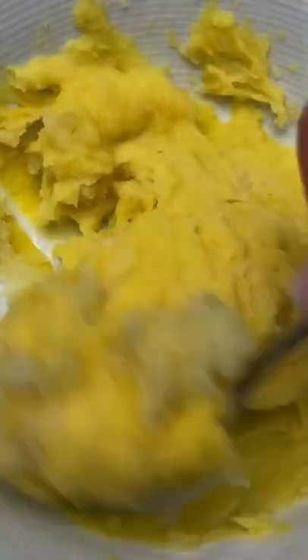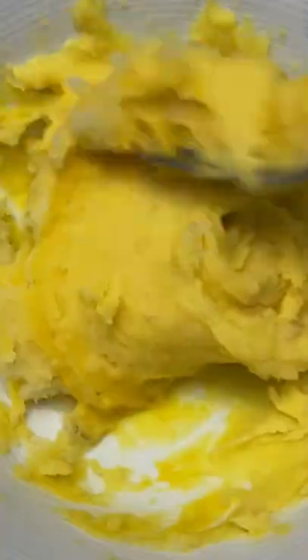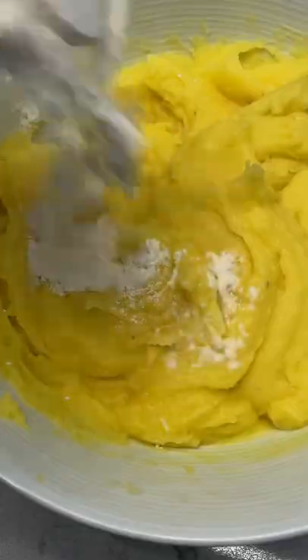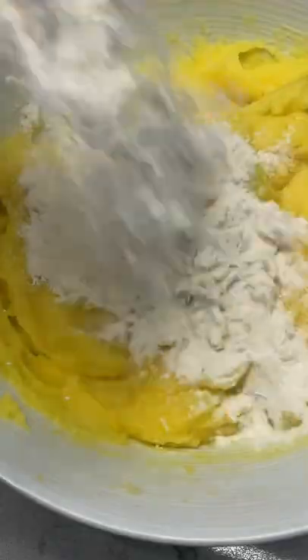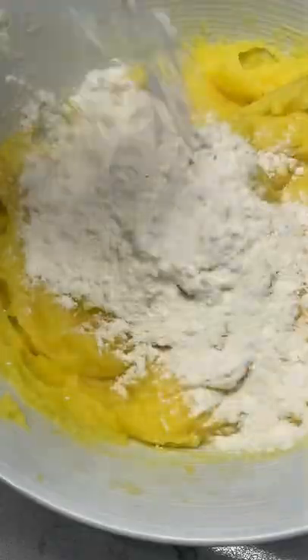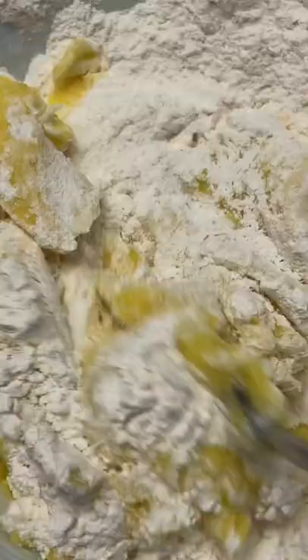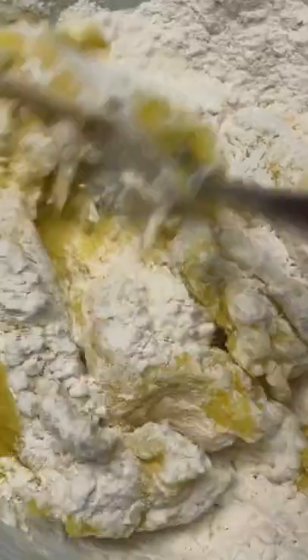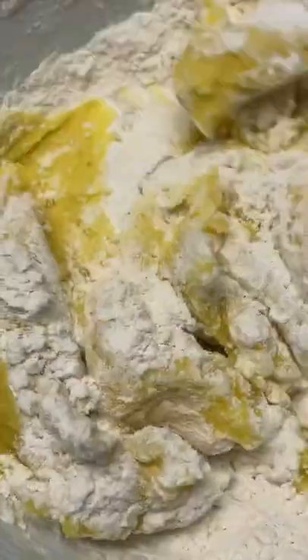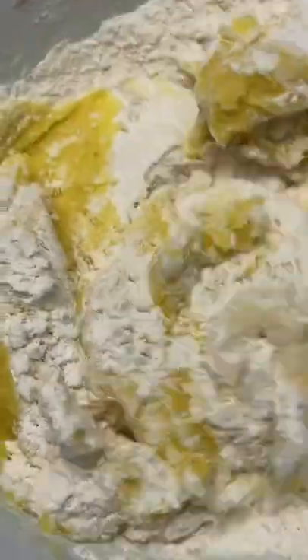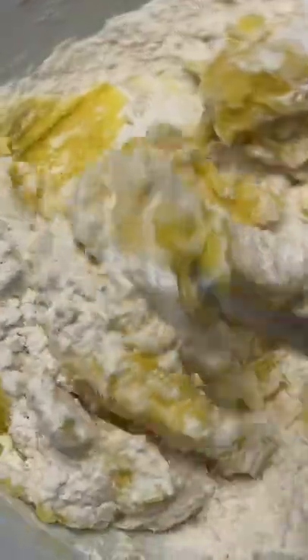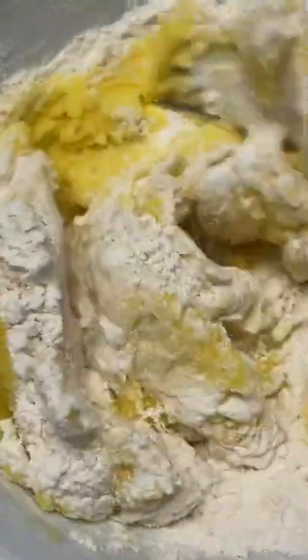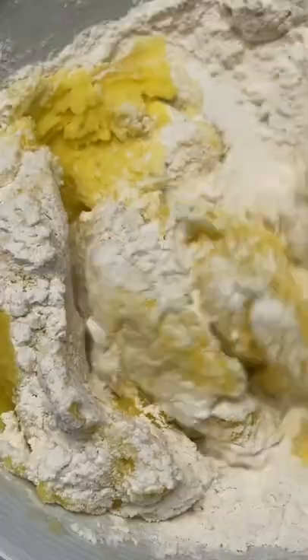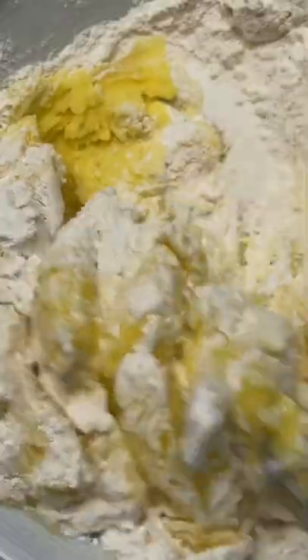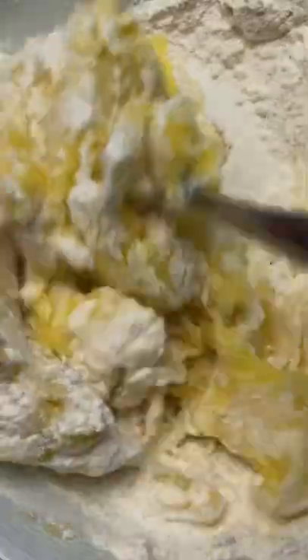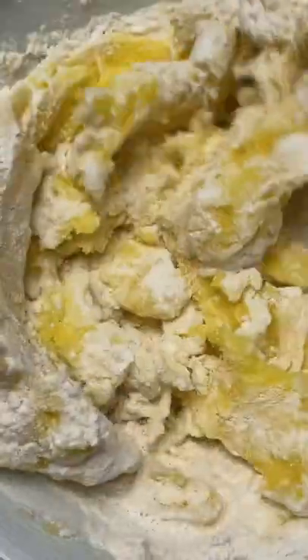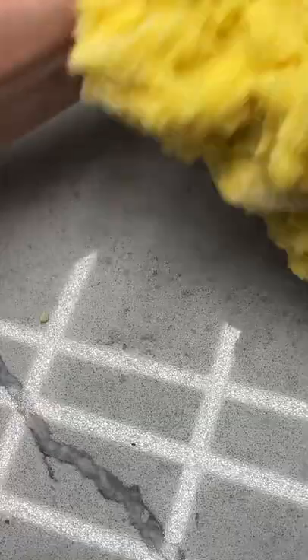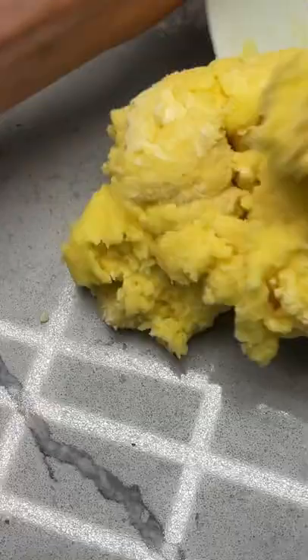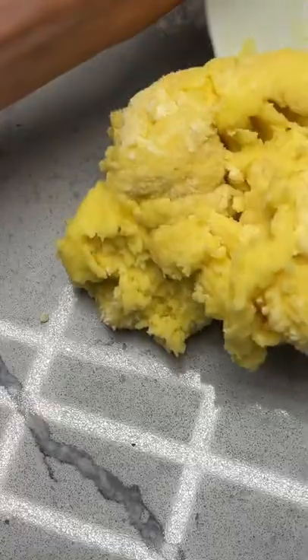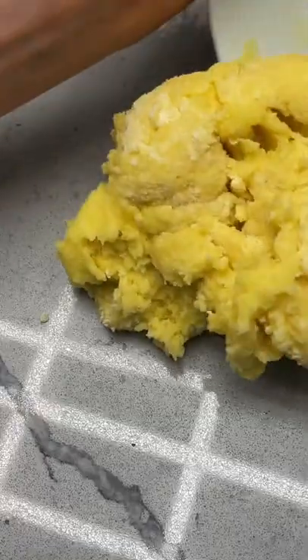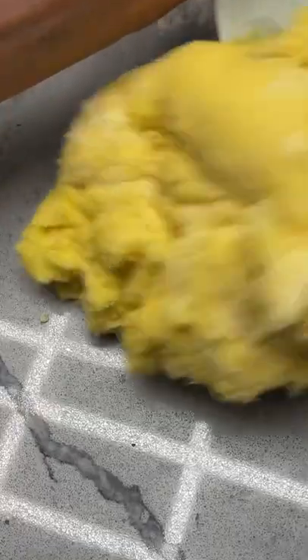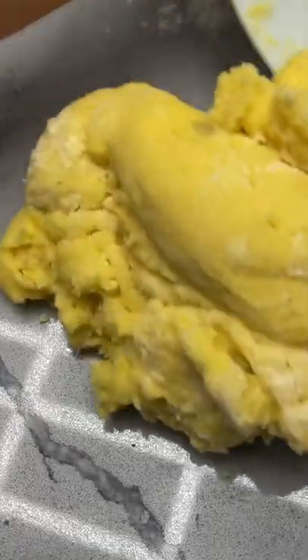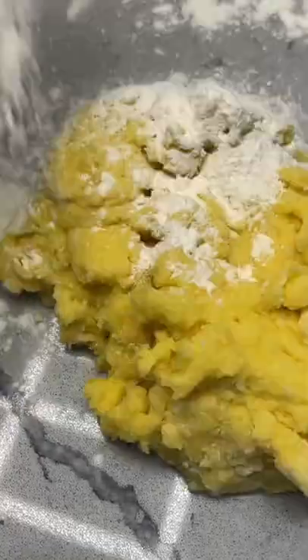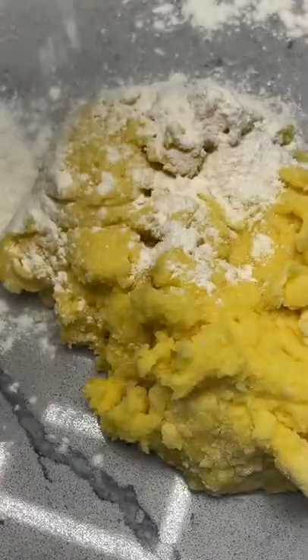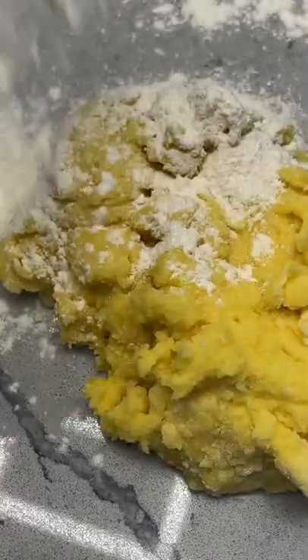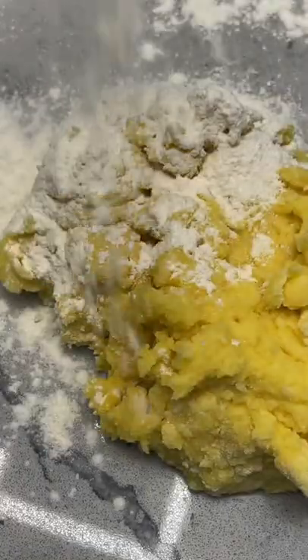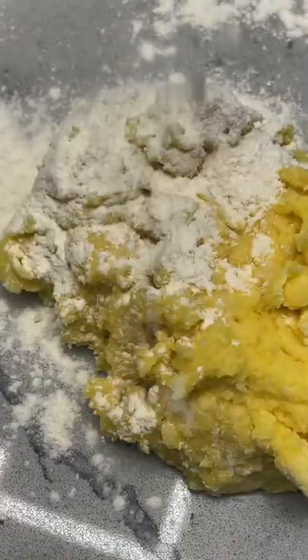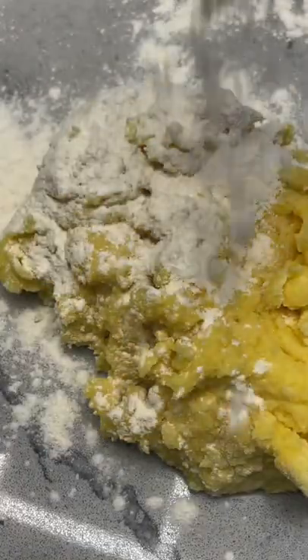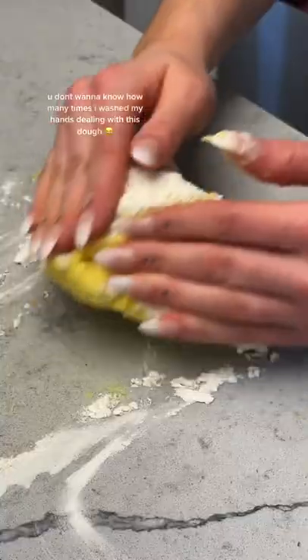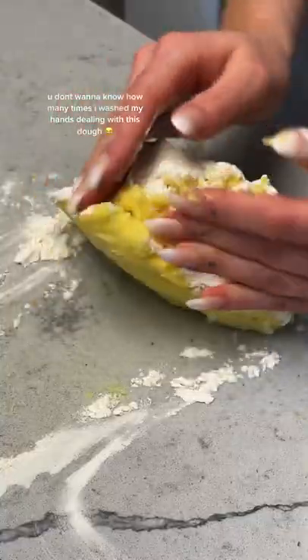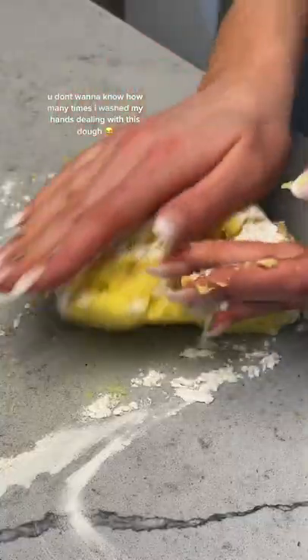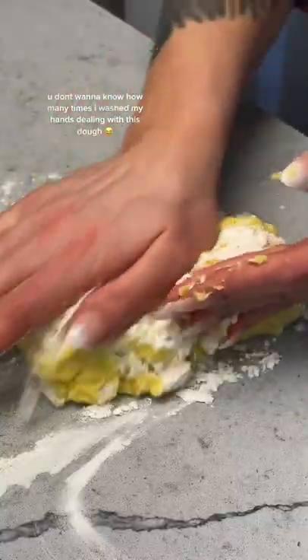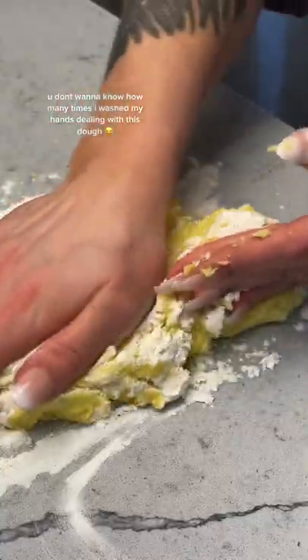Now you're on your own. Just add as much flour as you think you need until it comes together. If it's too soft, add more.